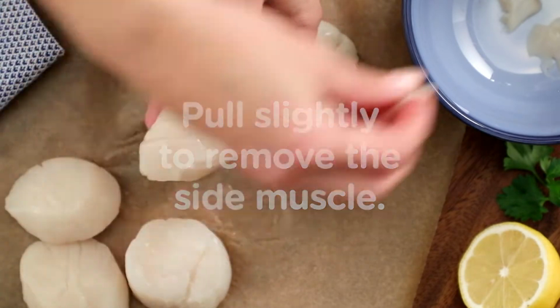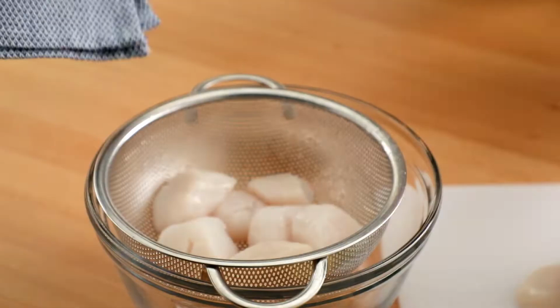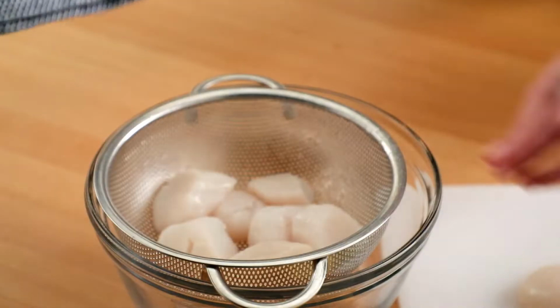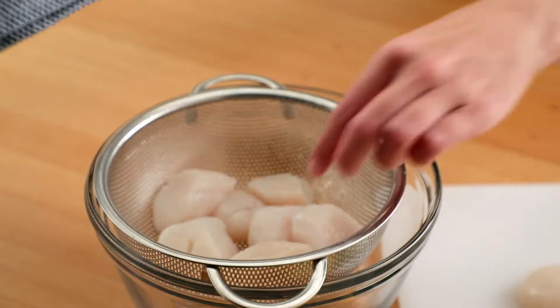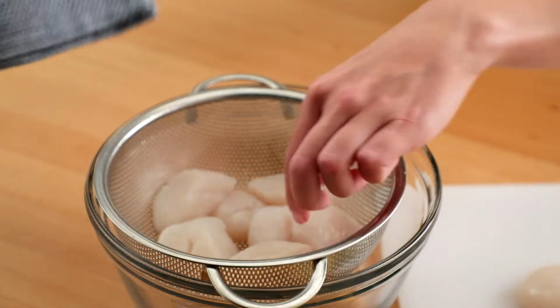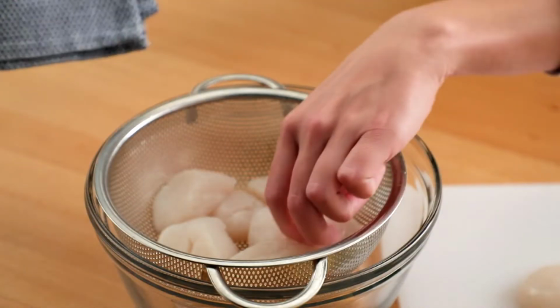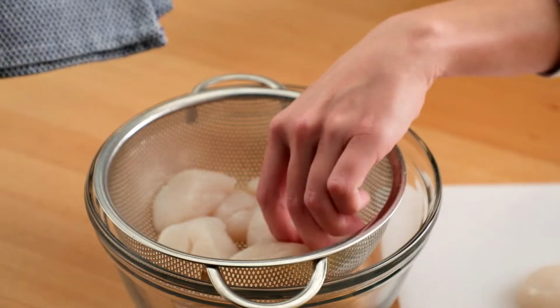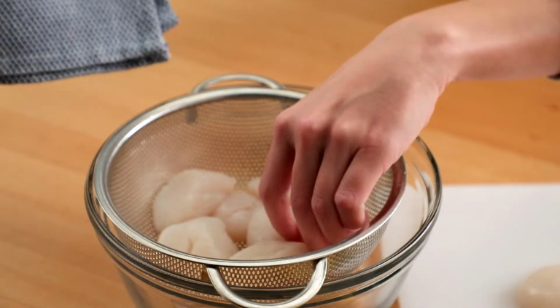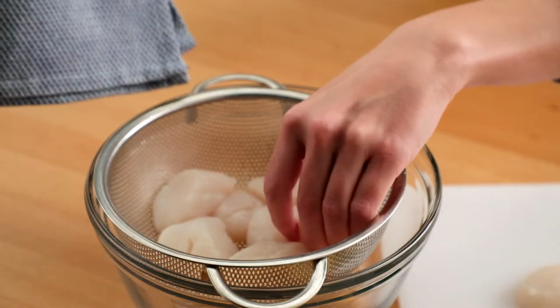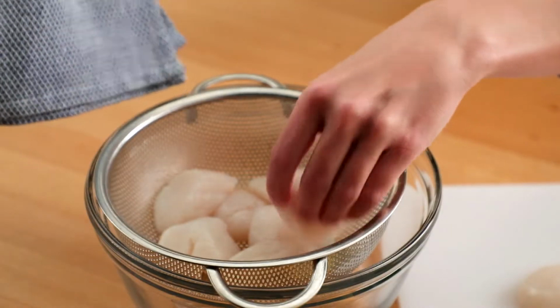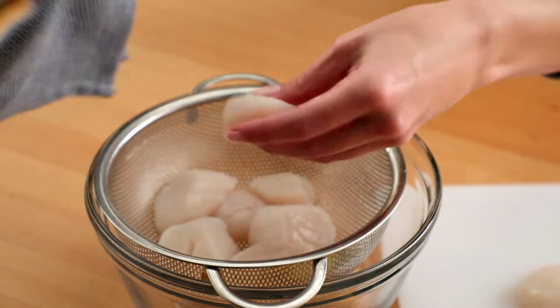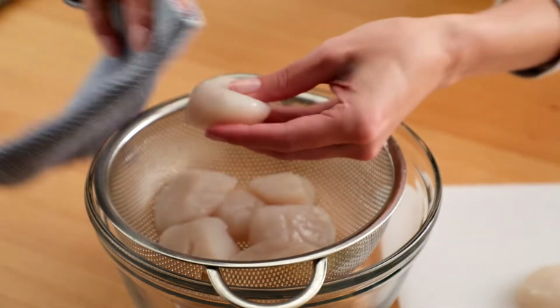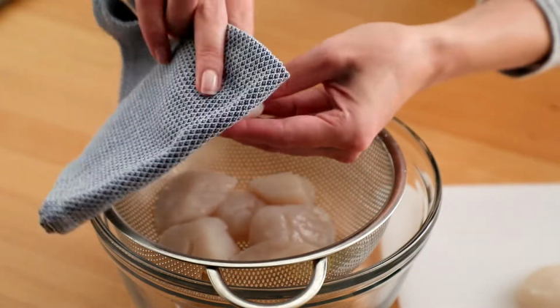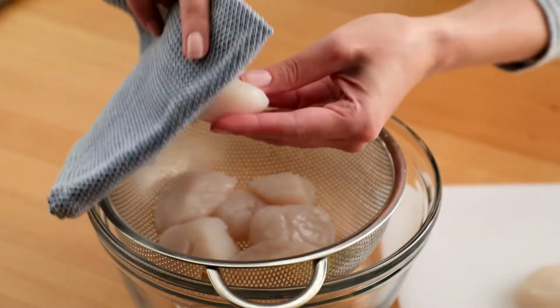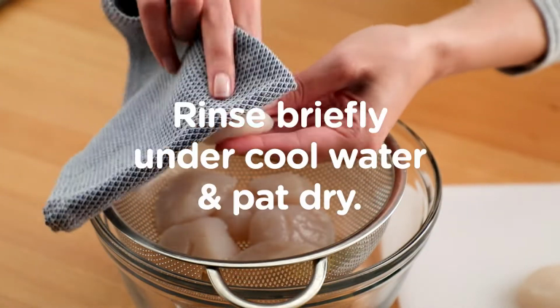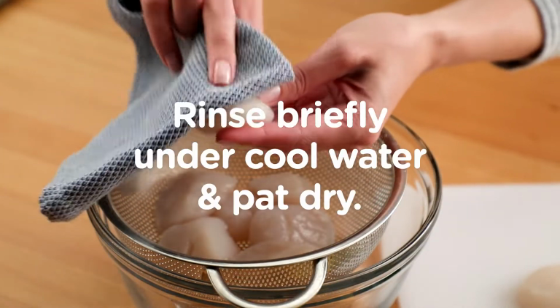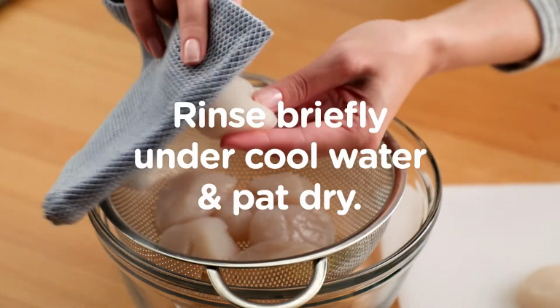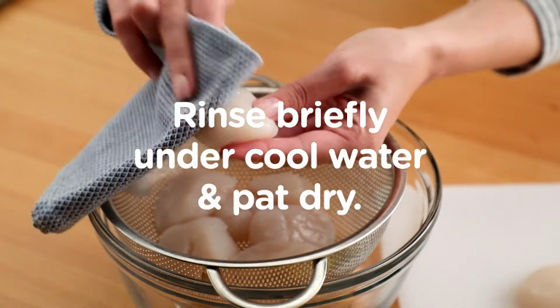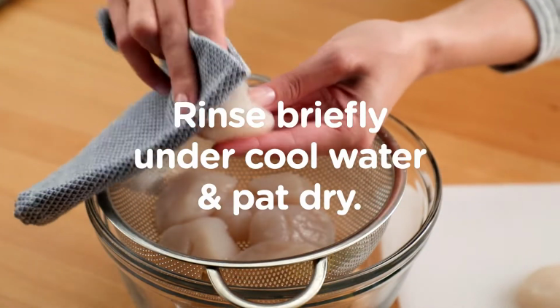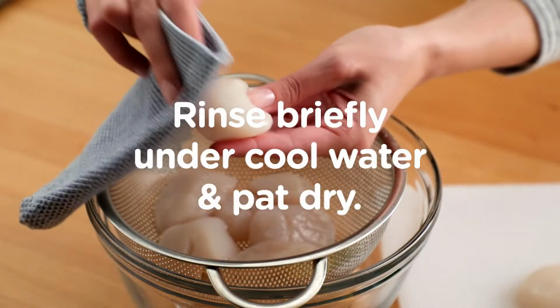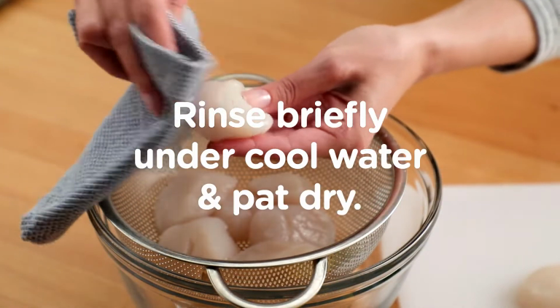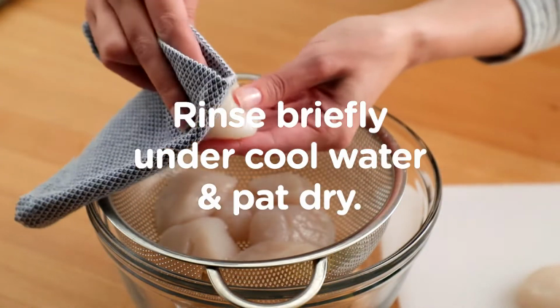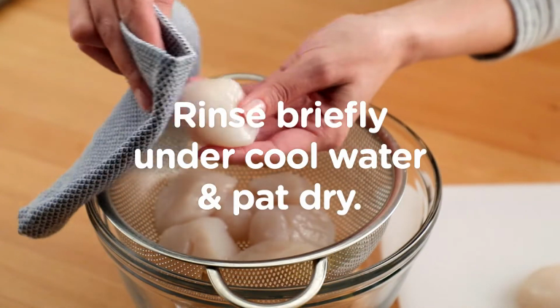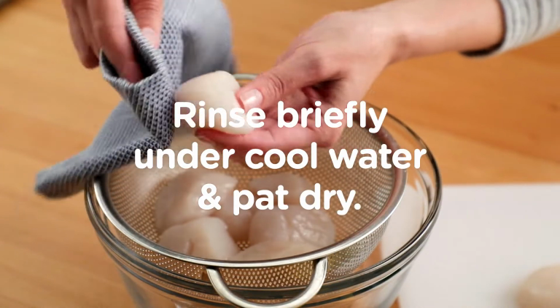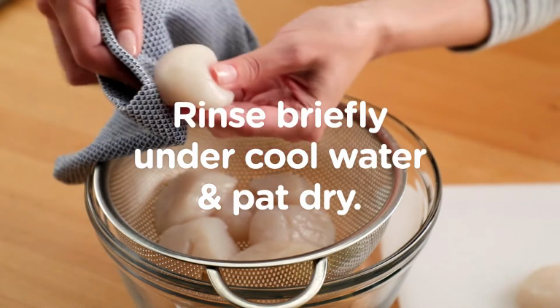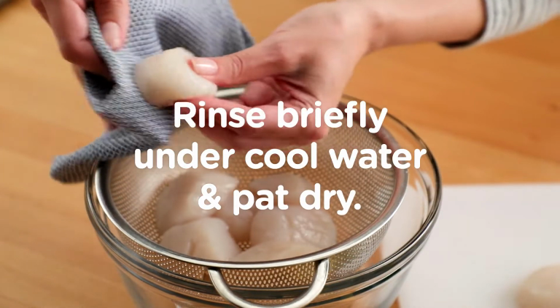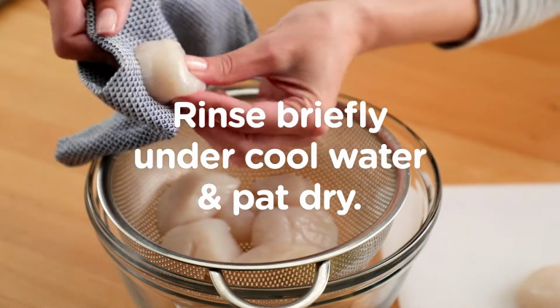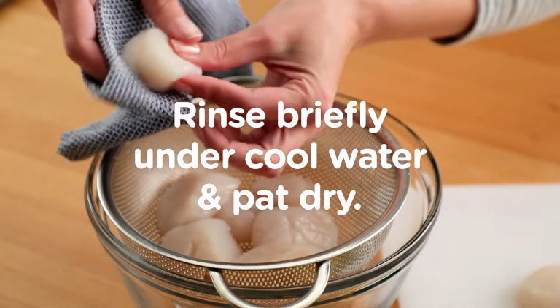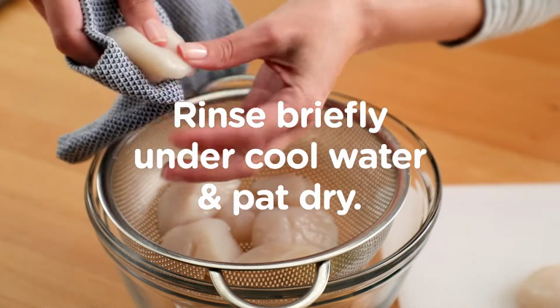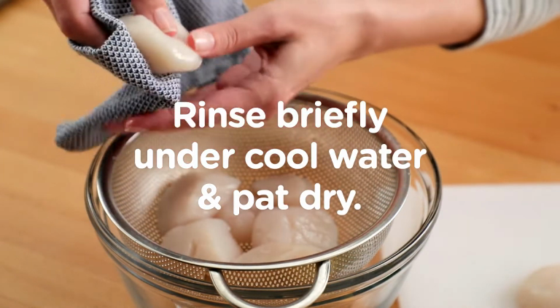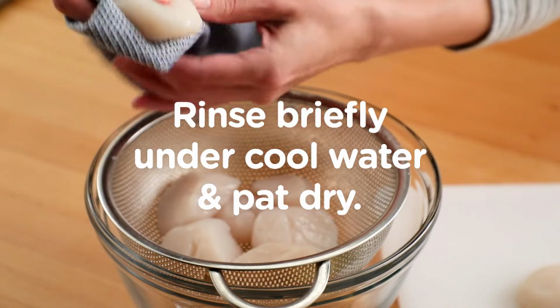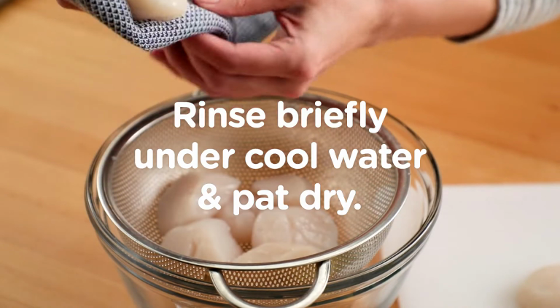To prepare the scallops for cooking, rinse briefly under cool water and pat dry.